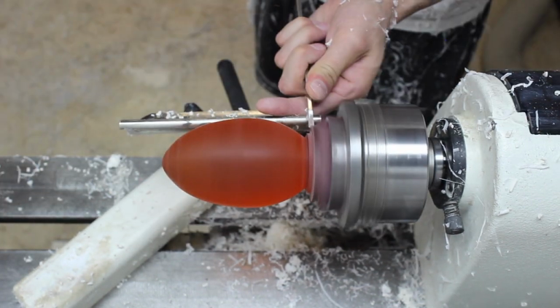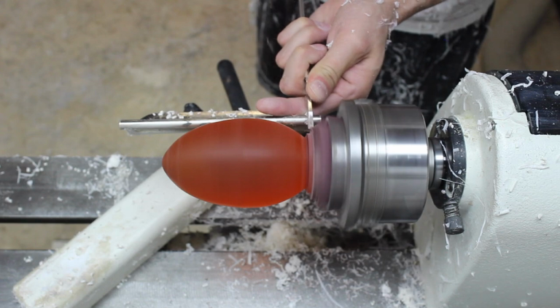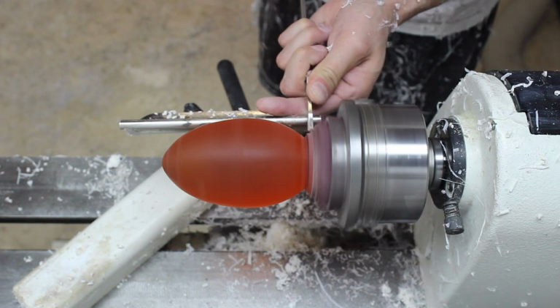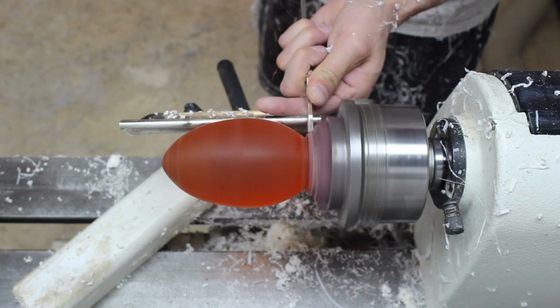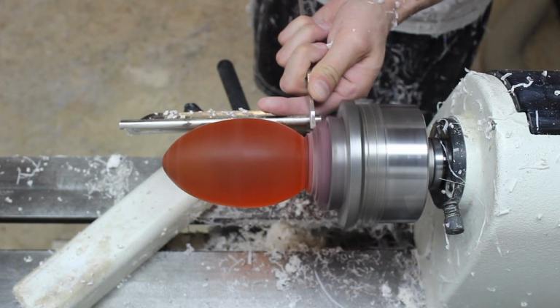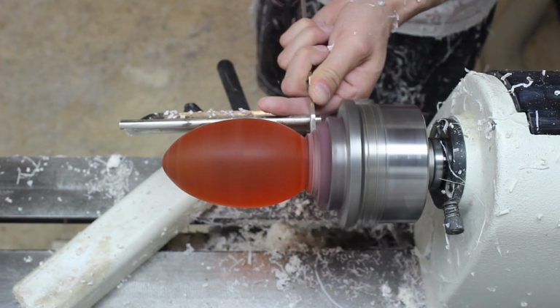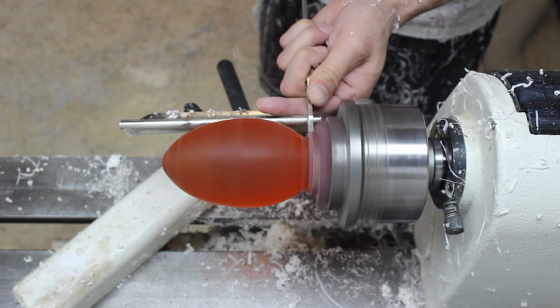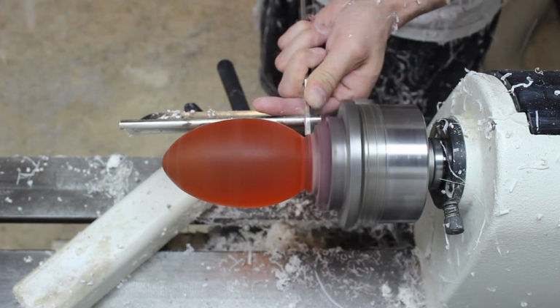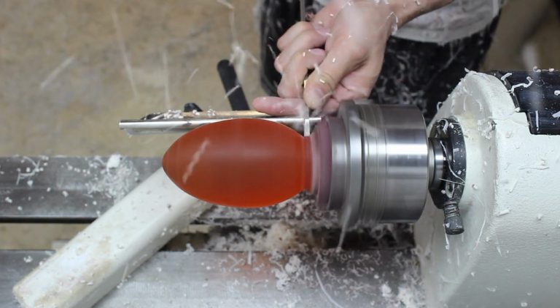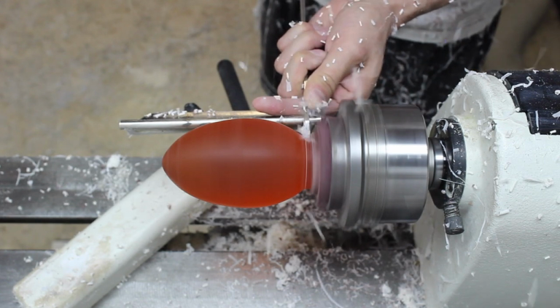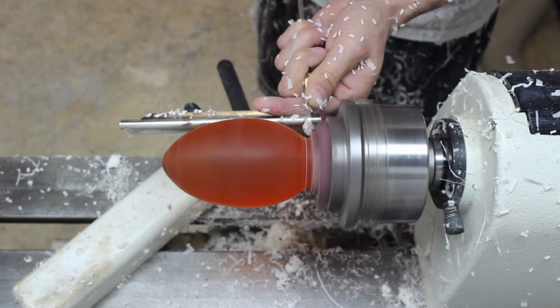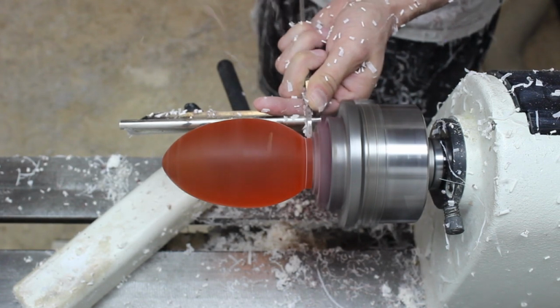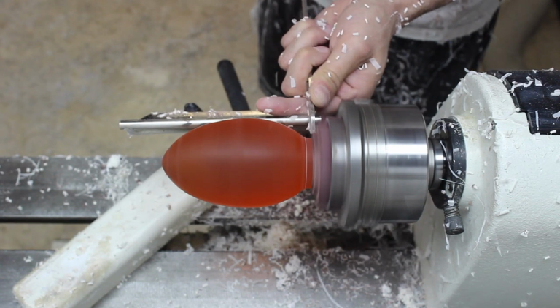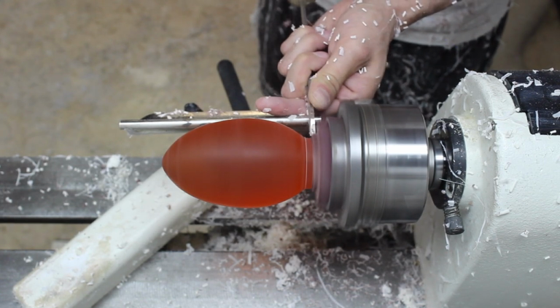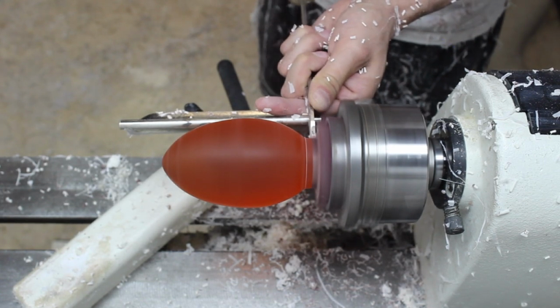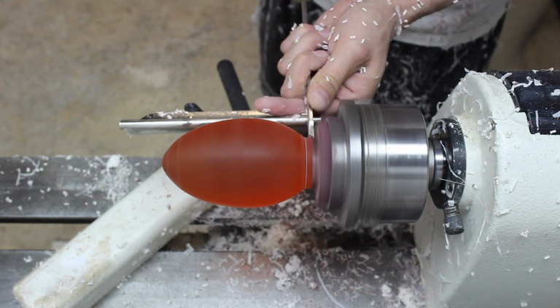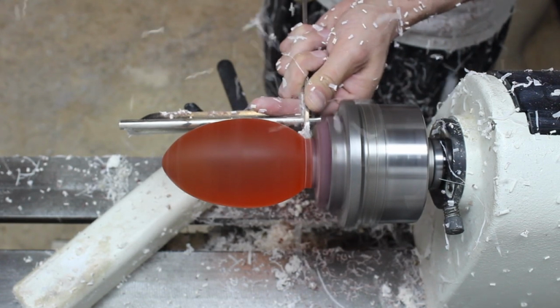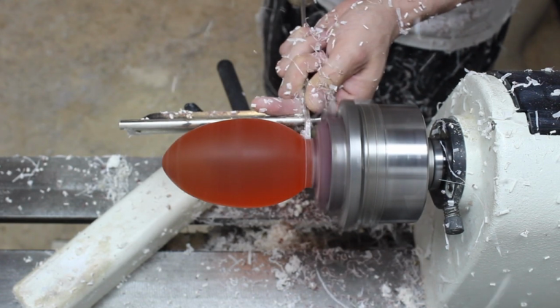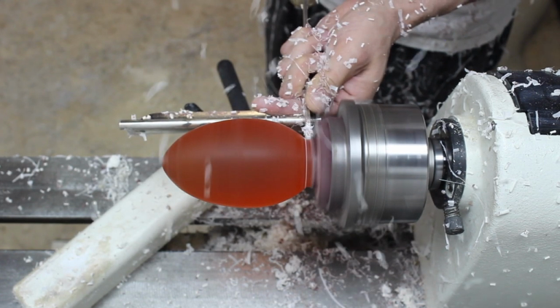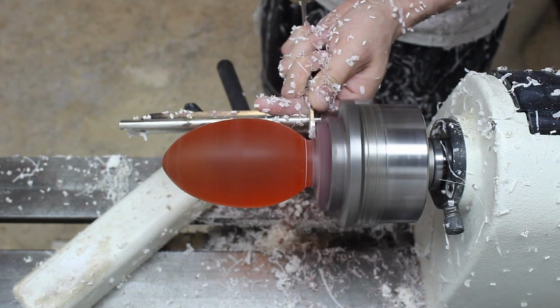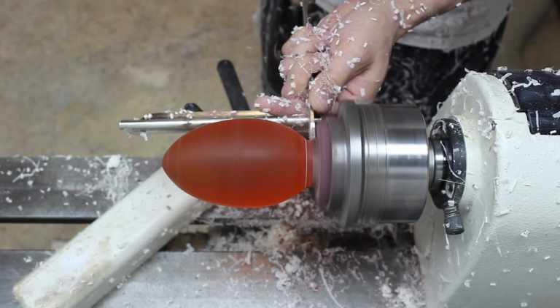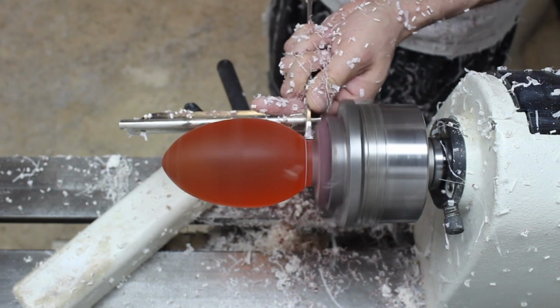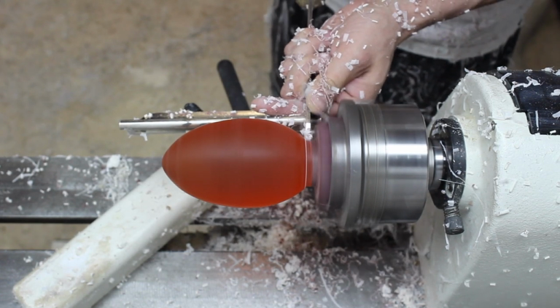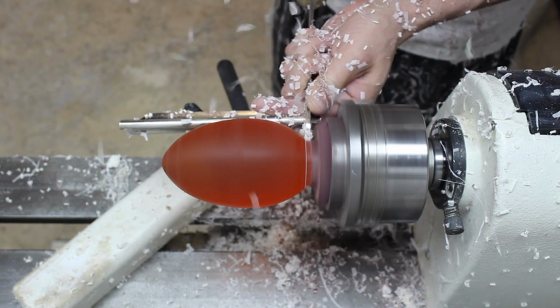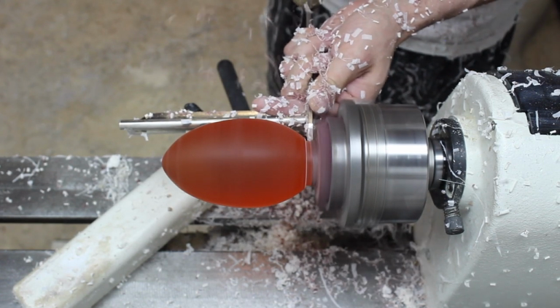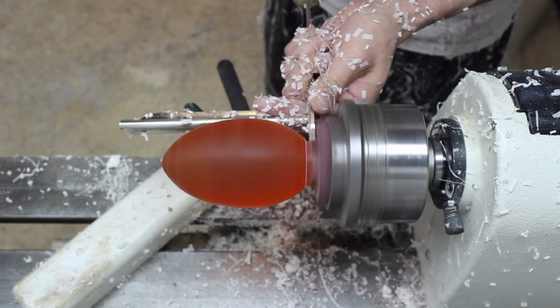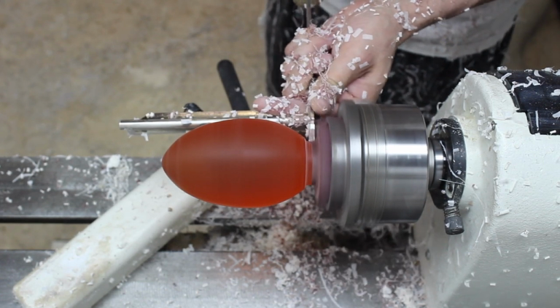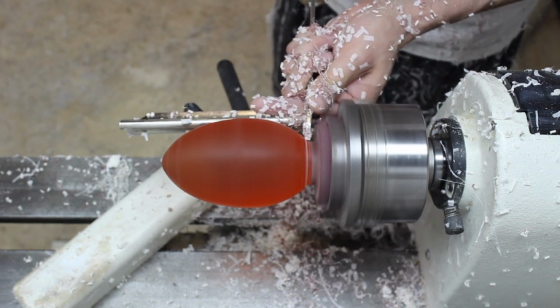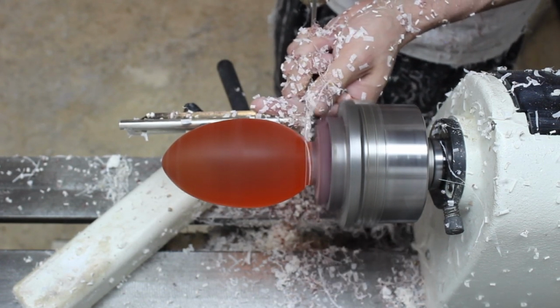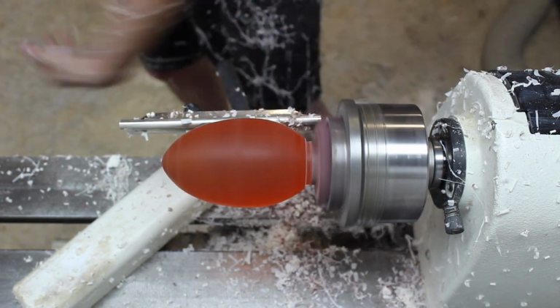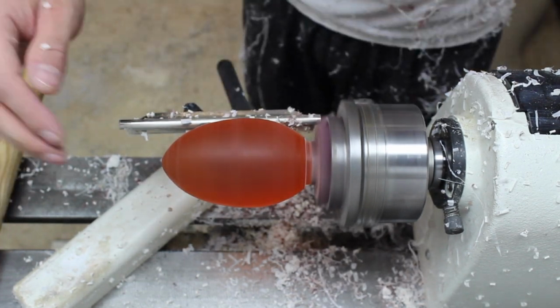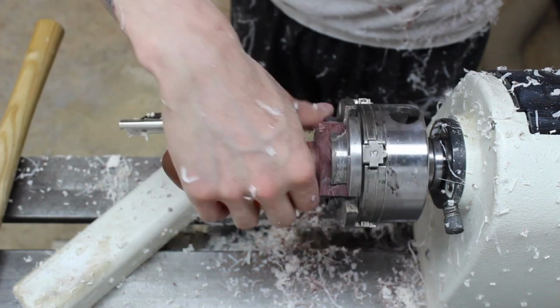Once the shape is done, I thin down the point where it connects to the scrap wood so that I can touch up the base.